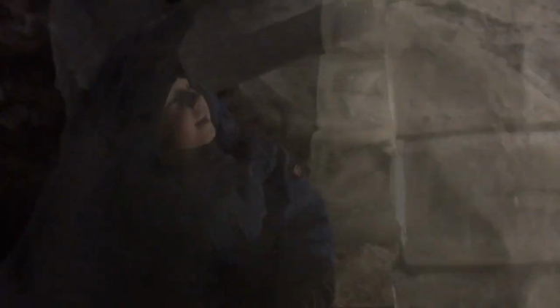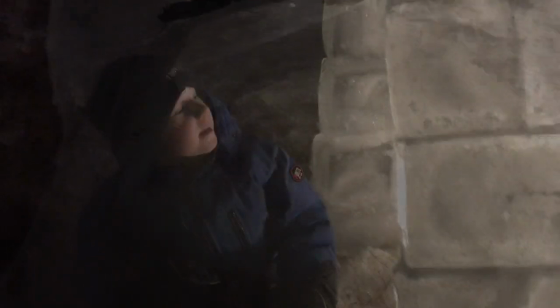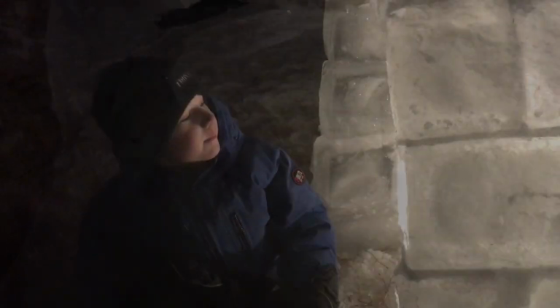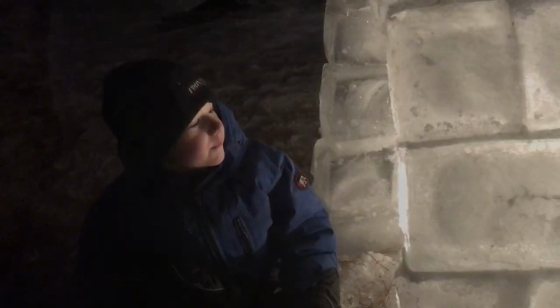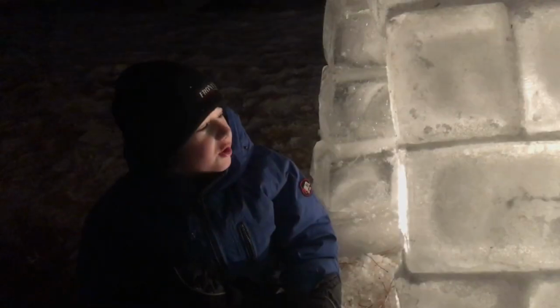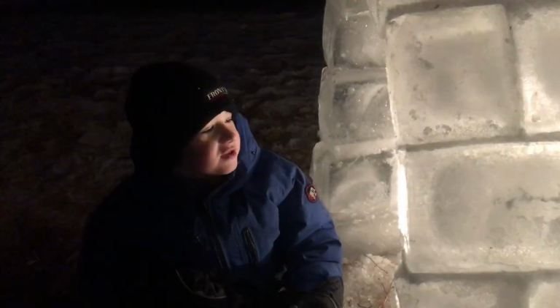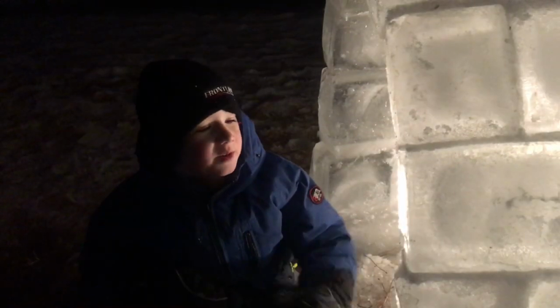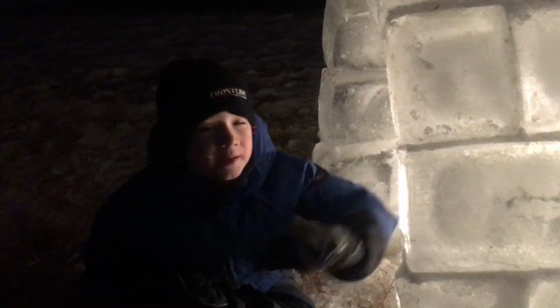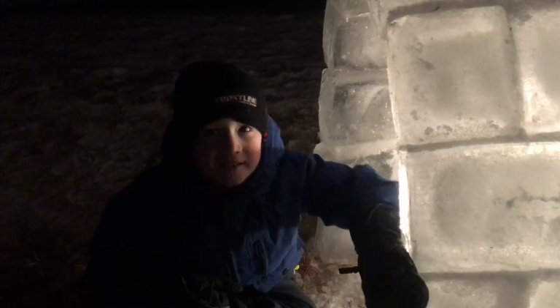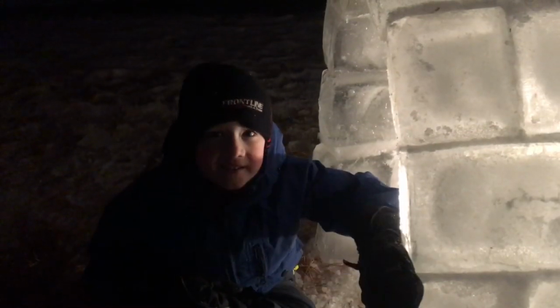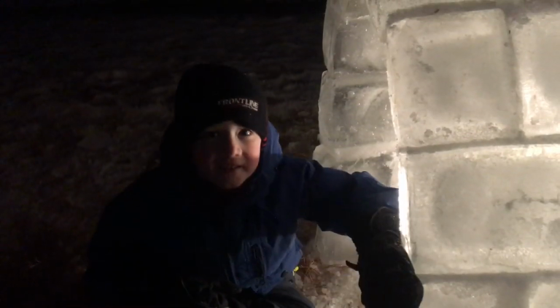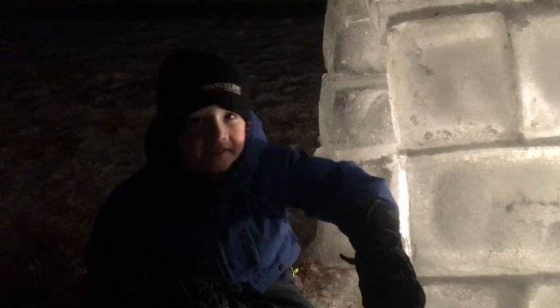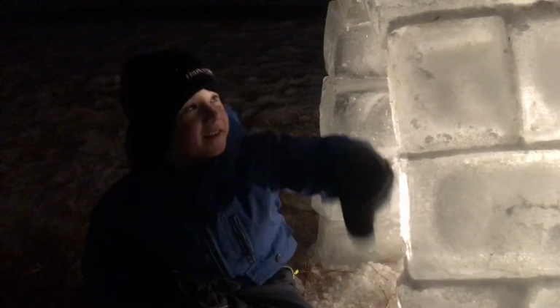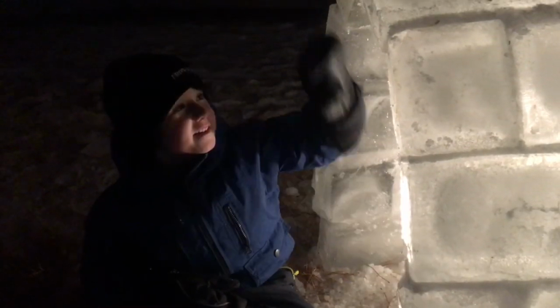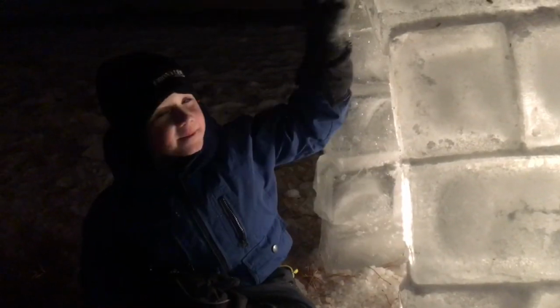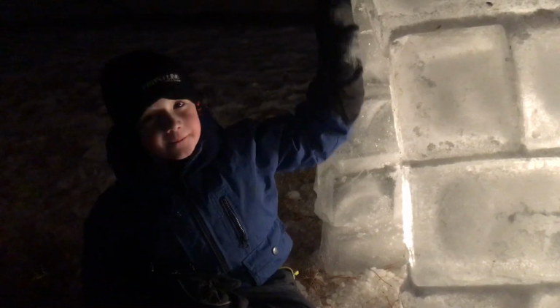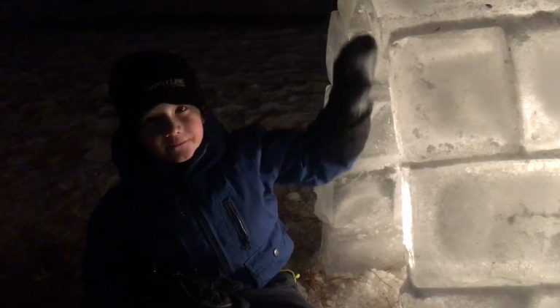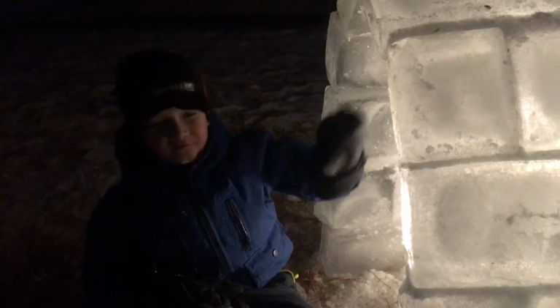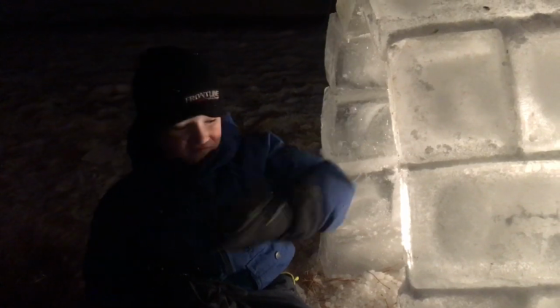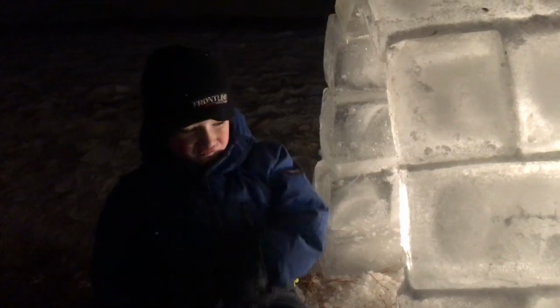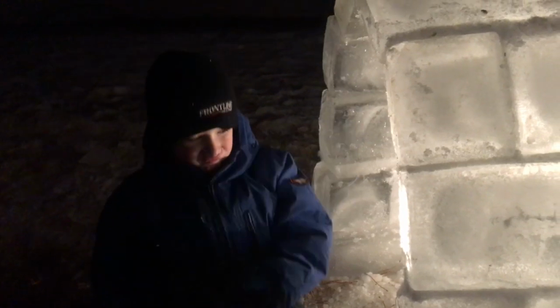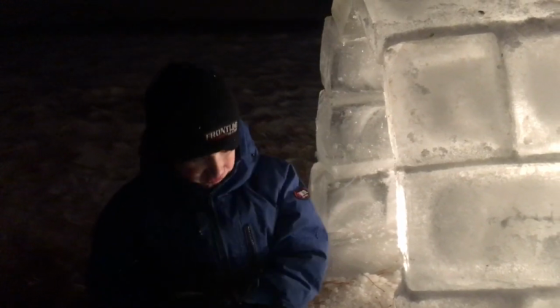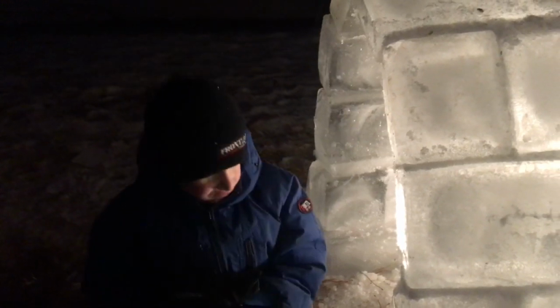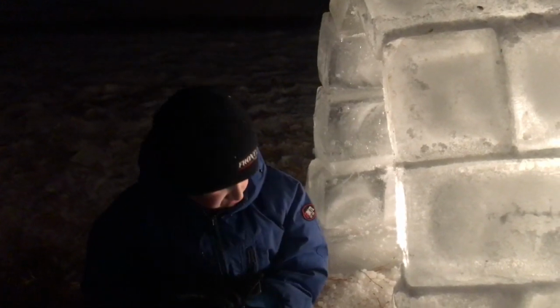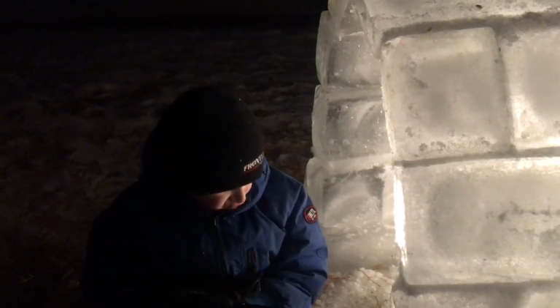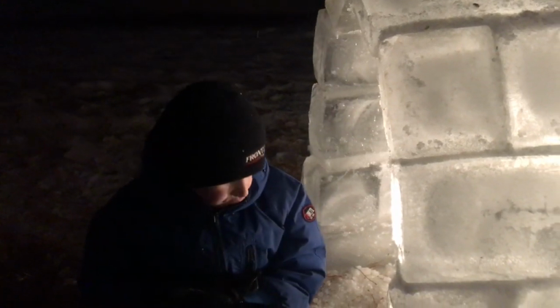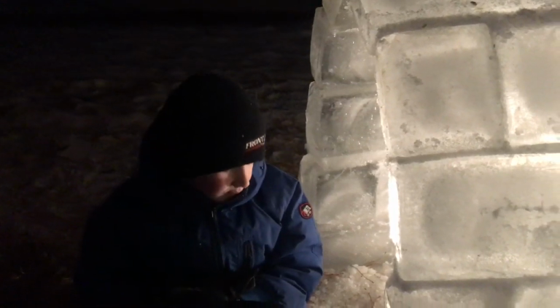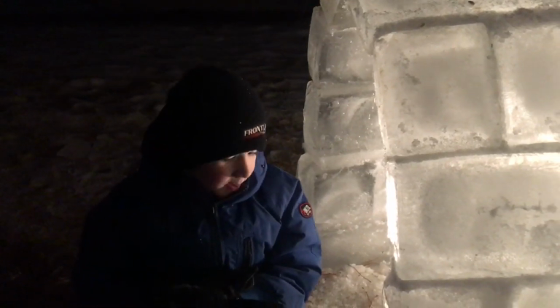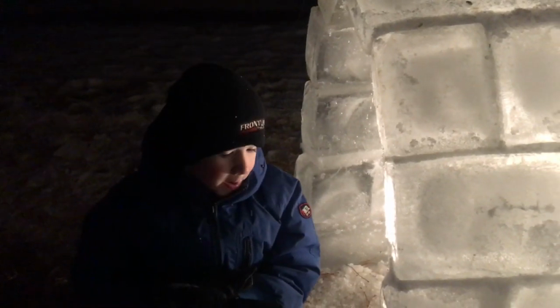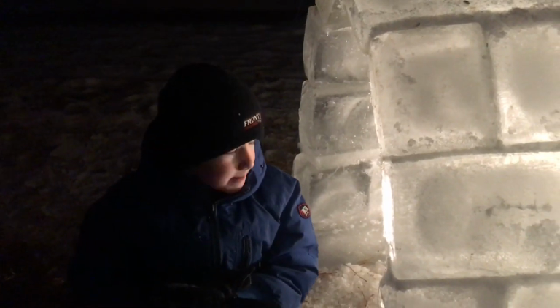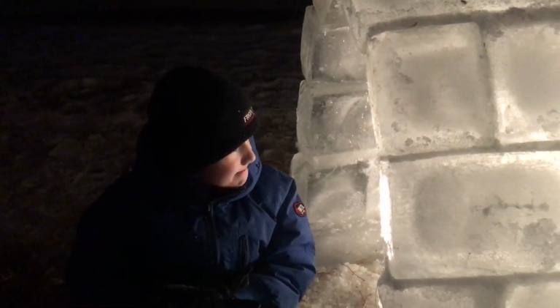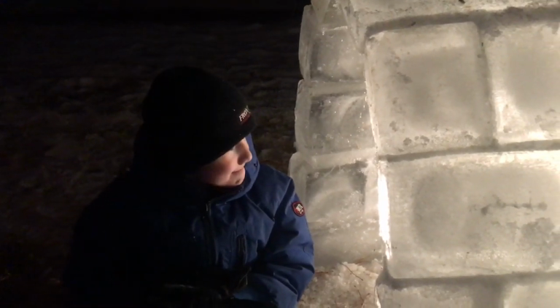It came out awesome! It has a light bulb inside — good.